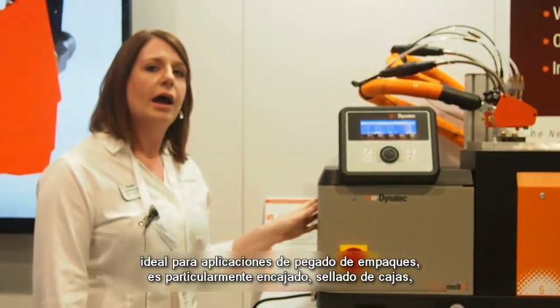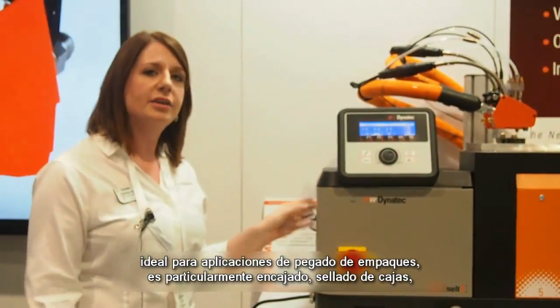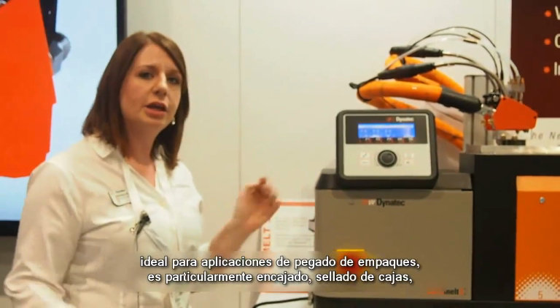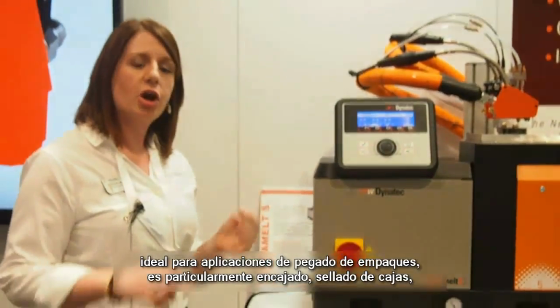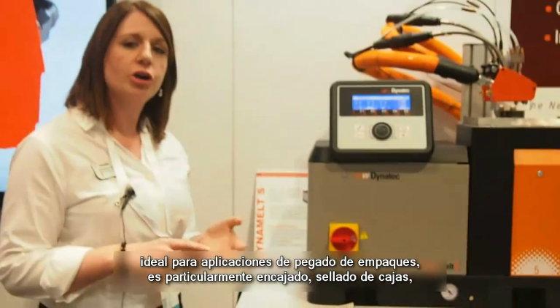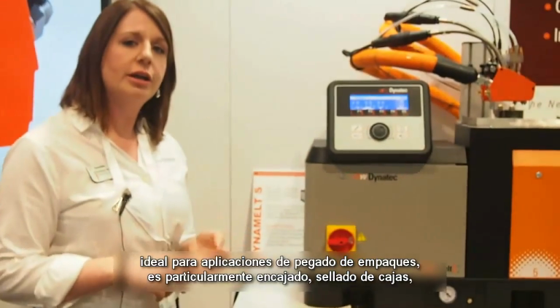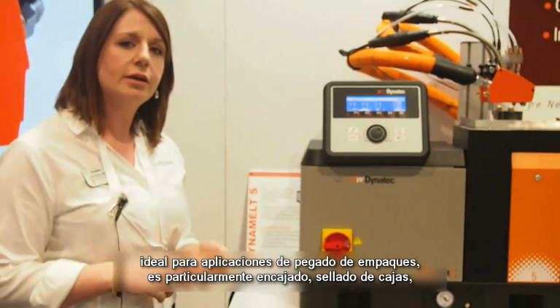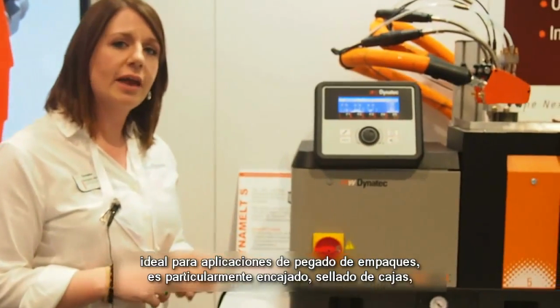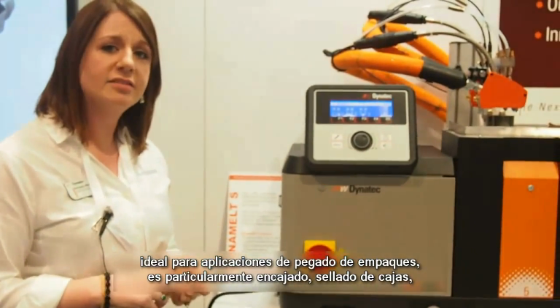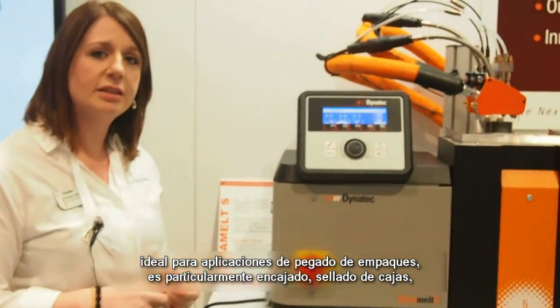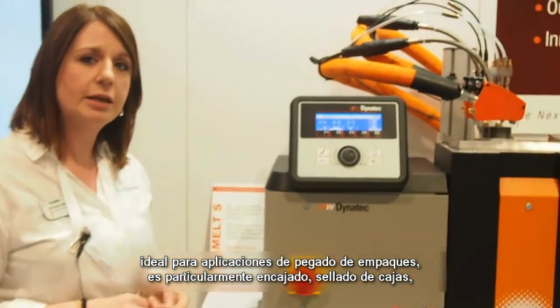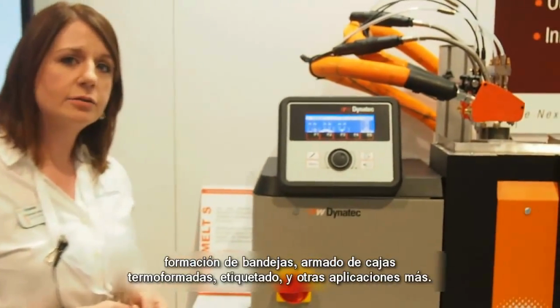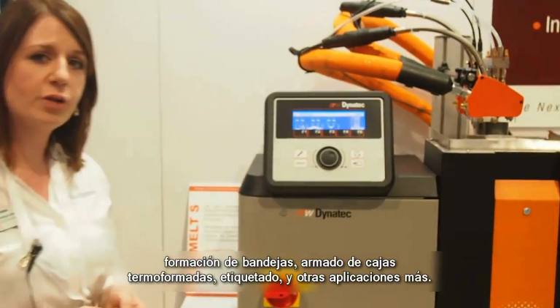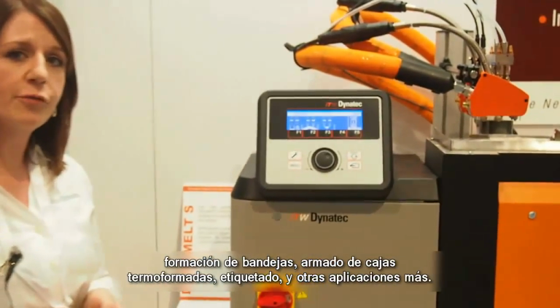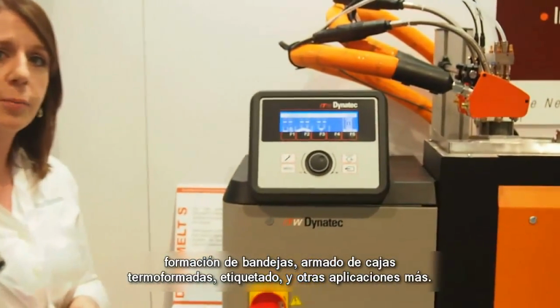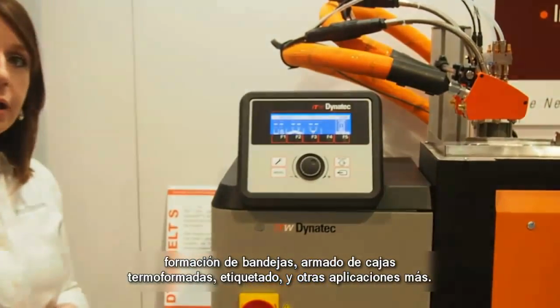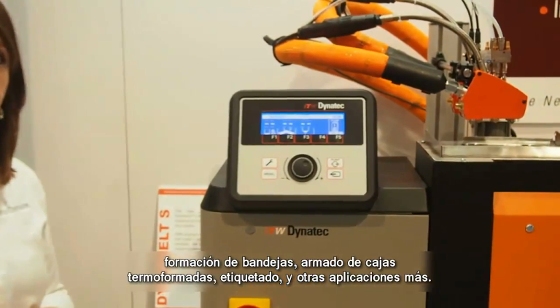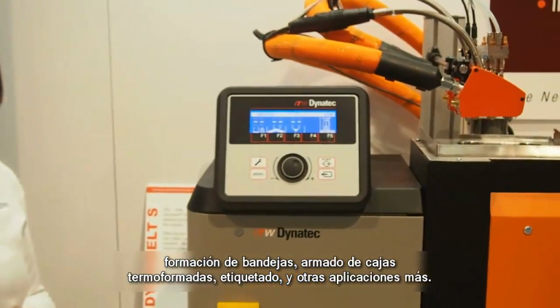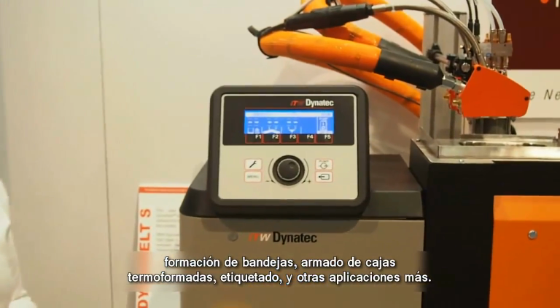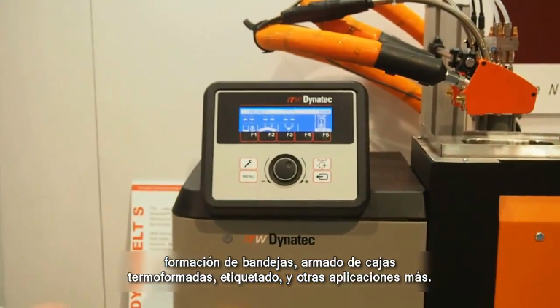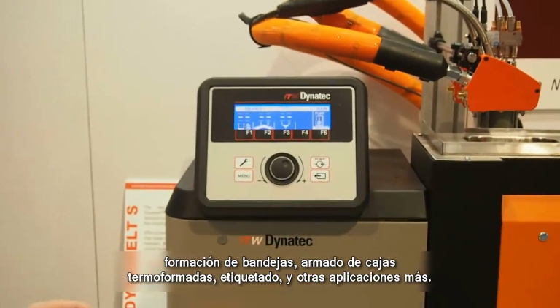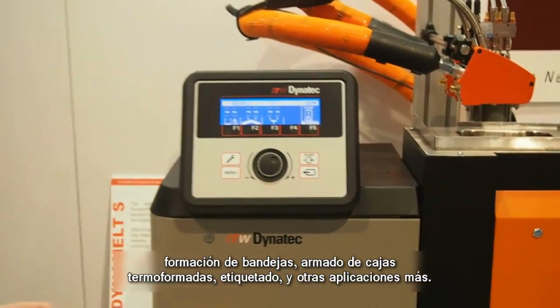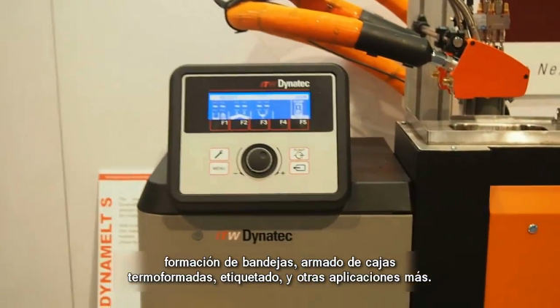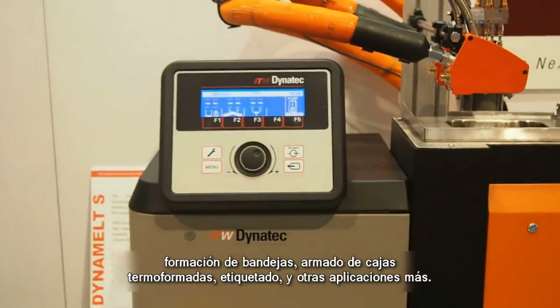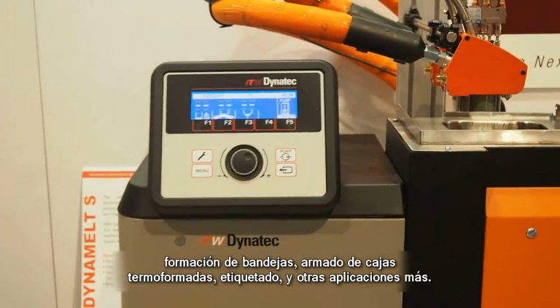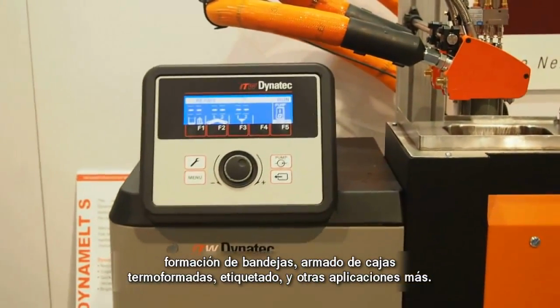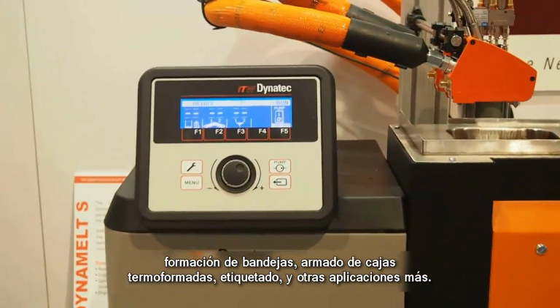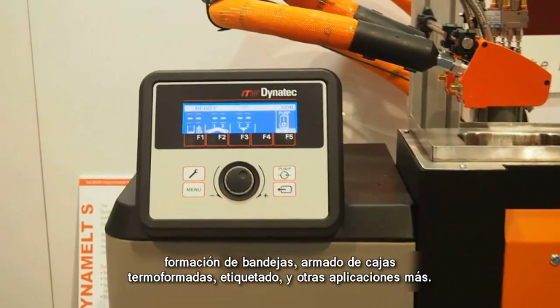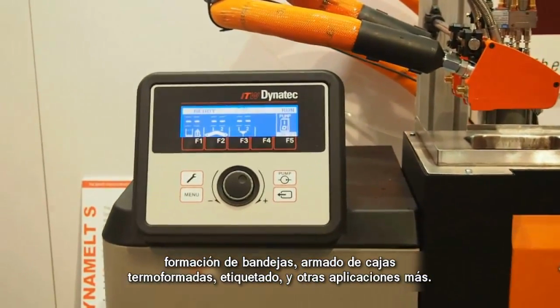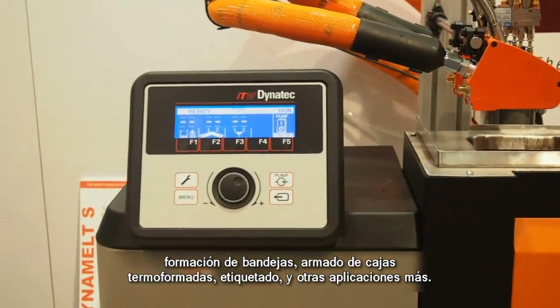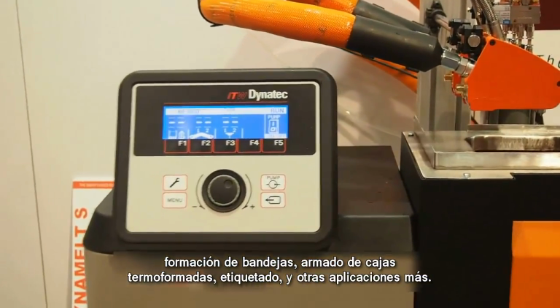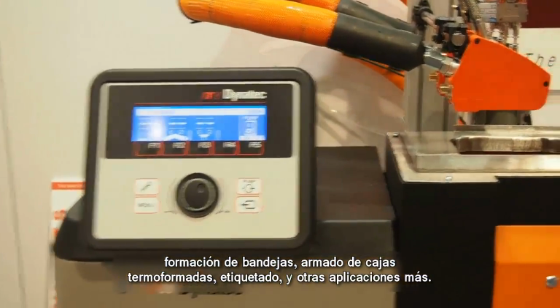Ideally cartoning, case sealing, tray forming, bliss box erecting, labeling and the like.